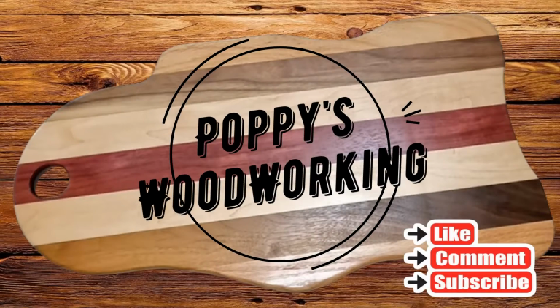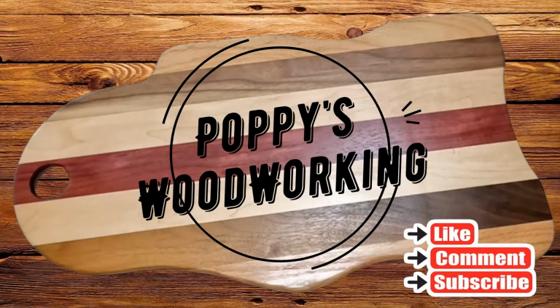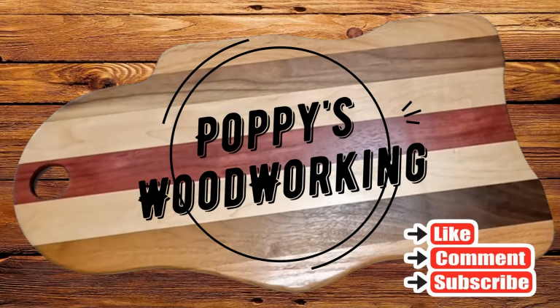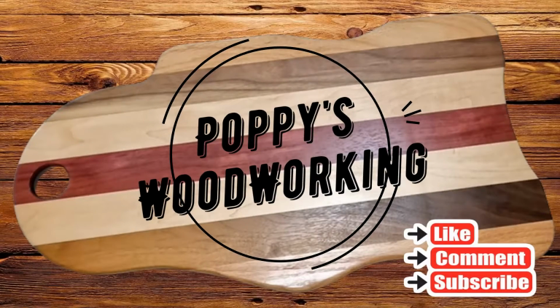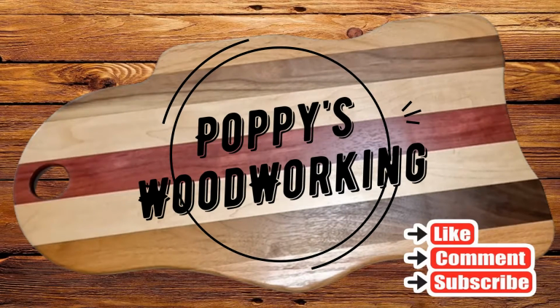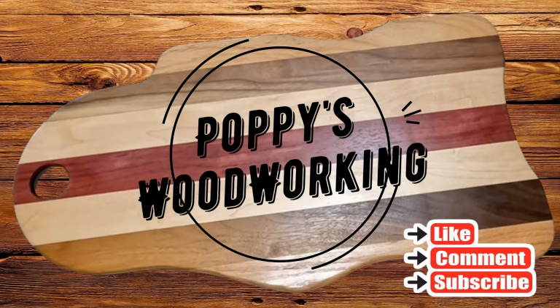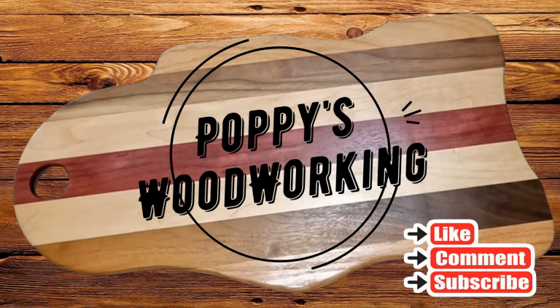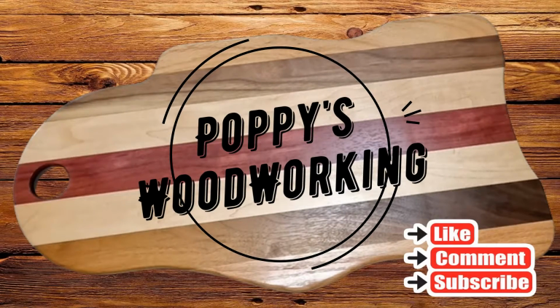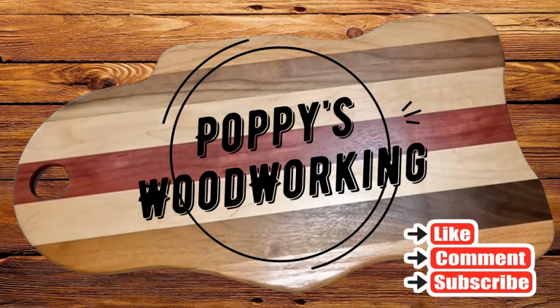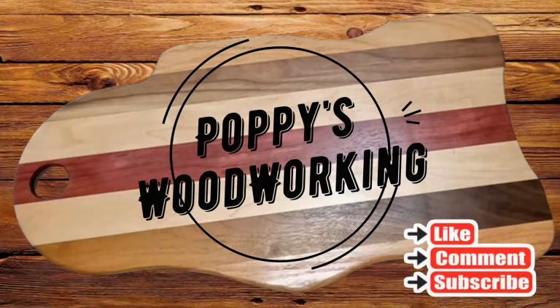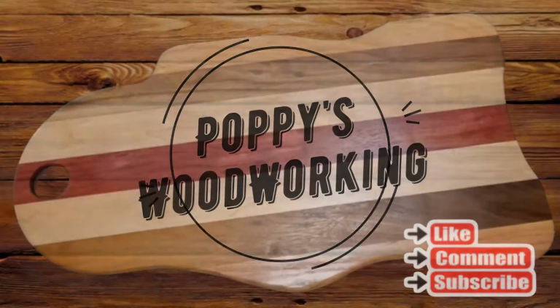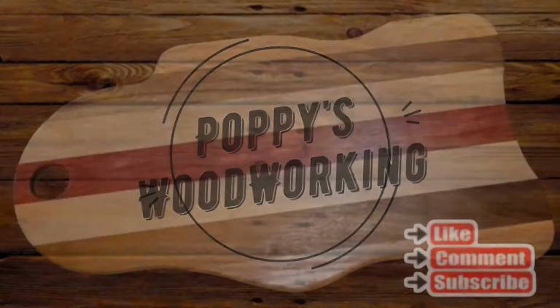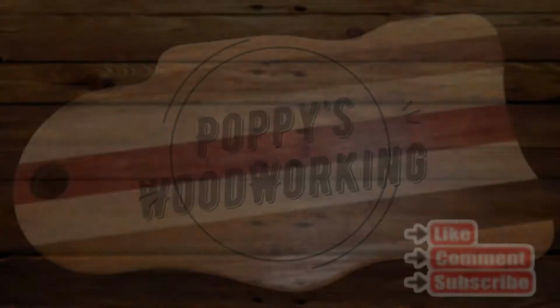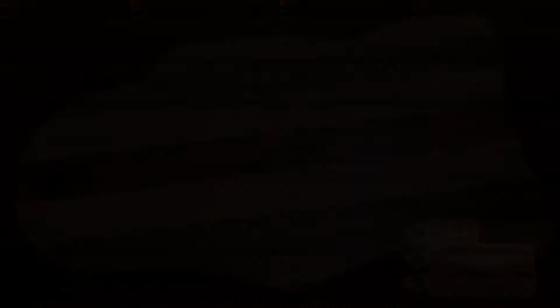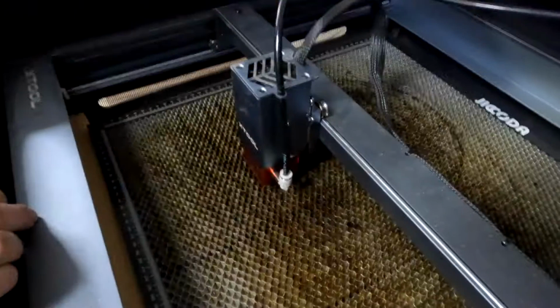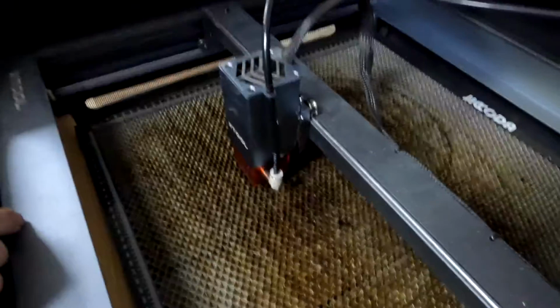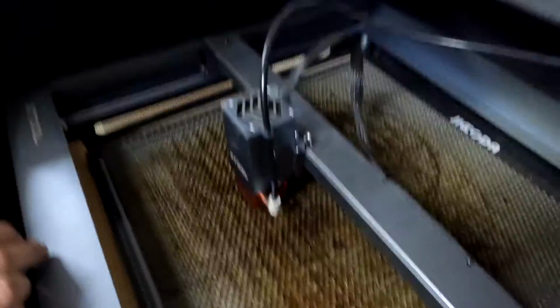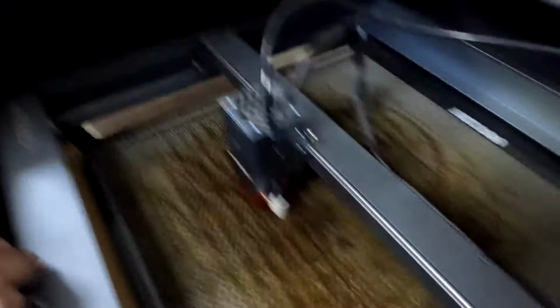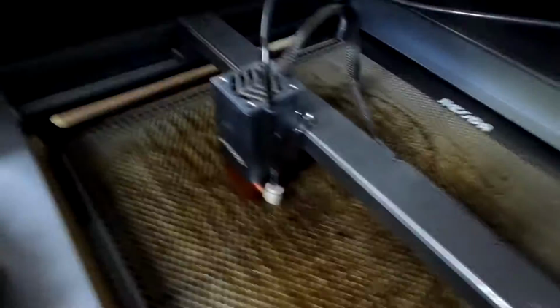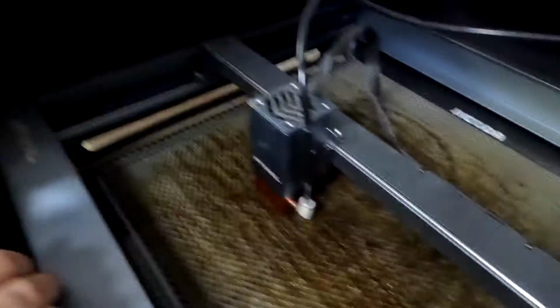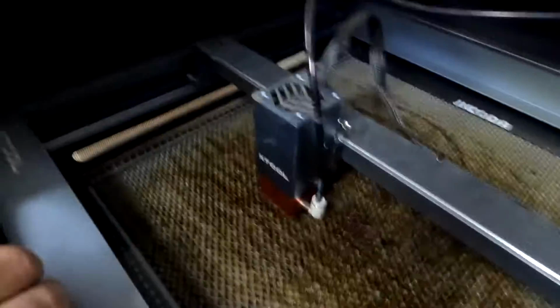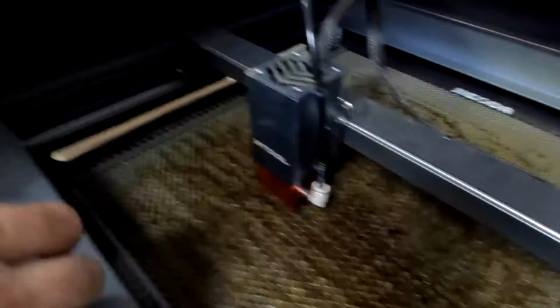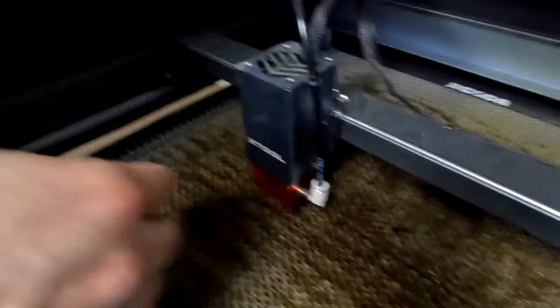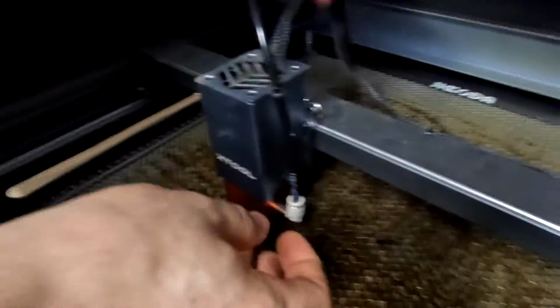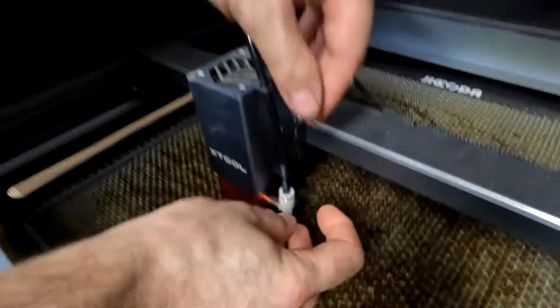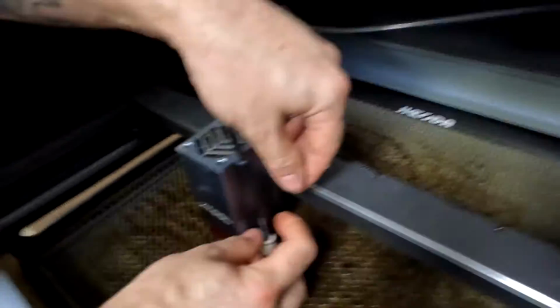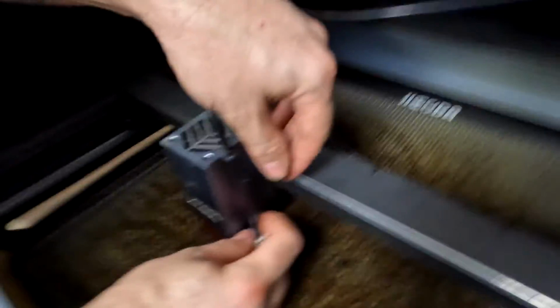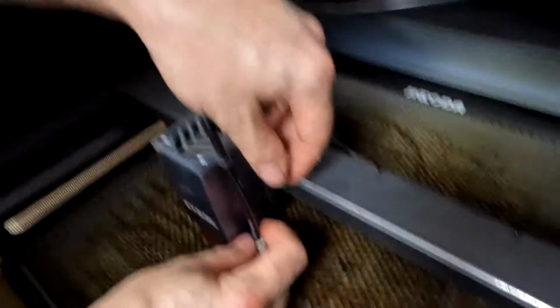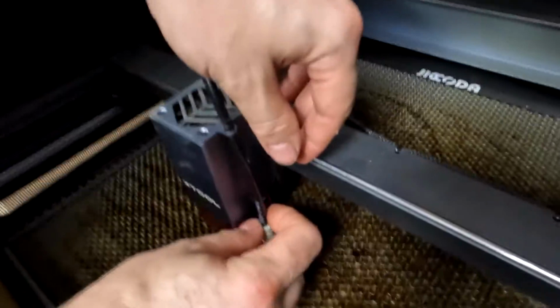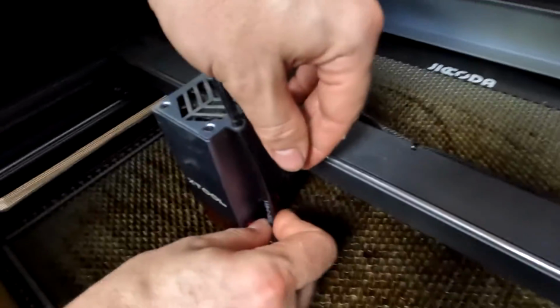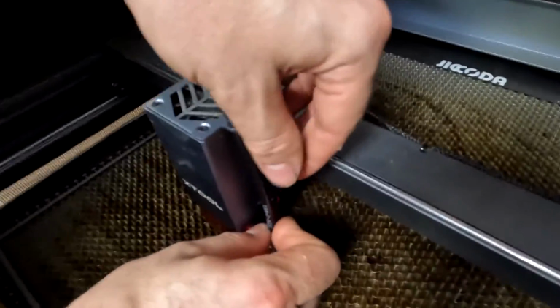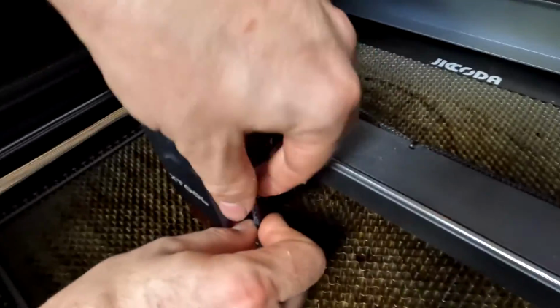Hello everybody and welcome to the channel. If you're new here please click on like and subscribe. If you've been here before welcome back. Today we'll be cleaning the X-Tool Laser D1.